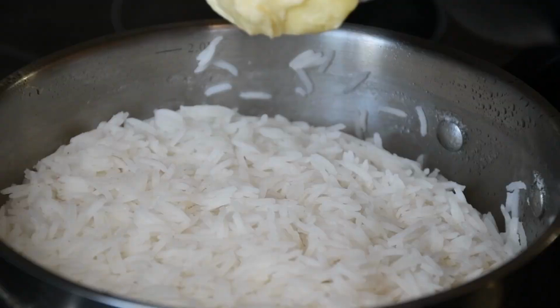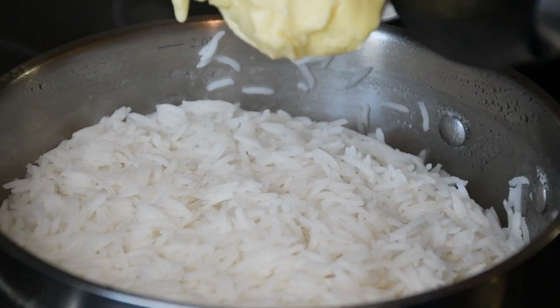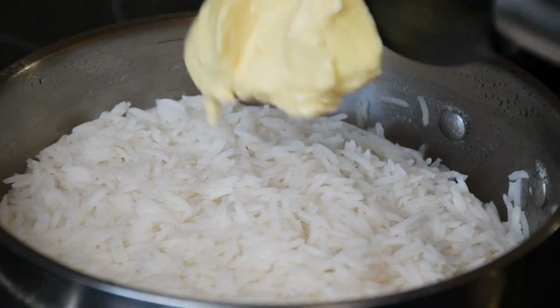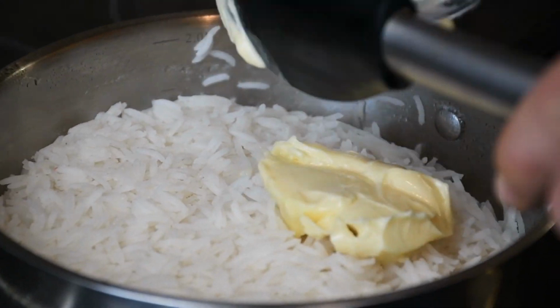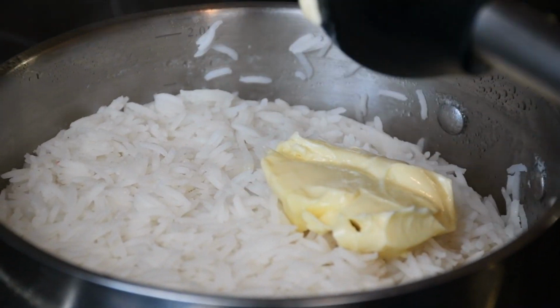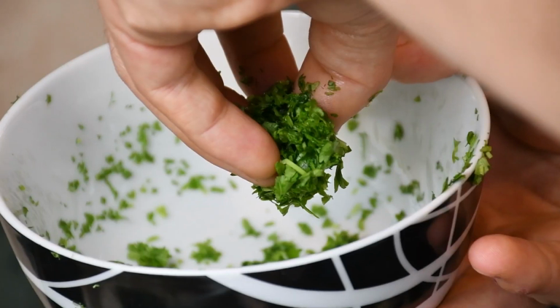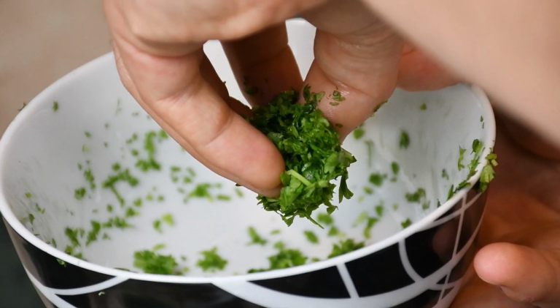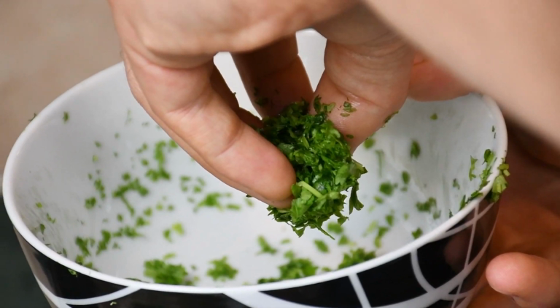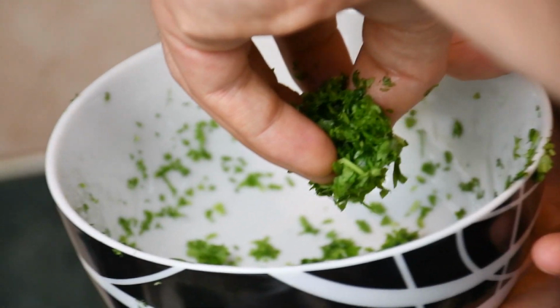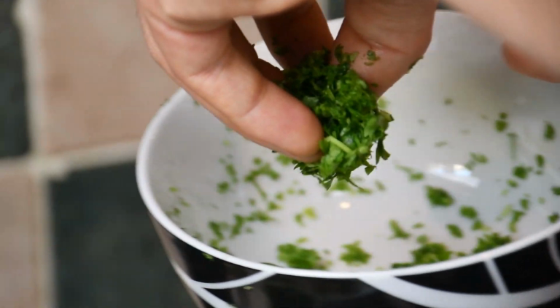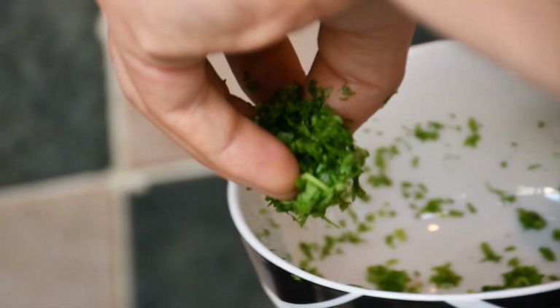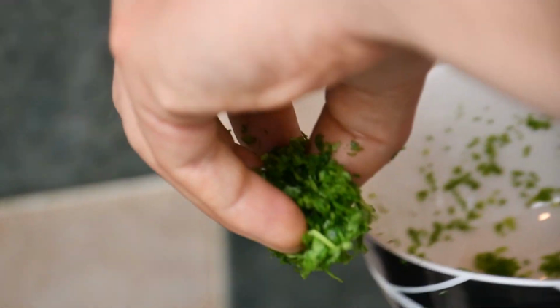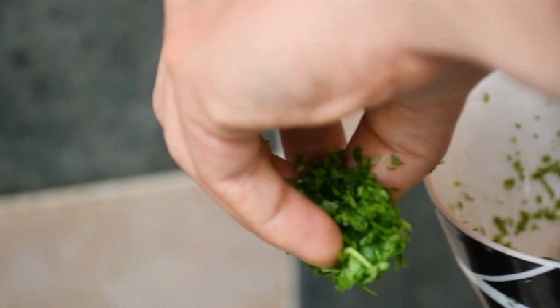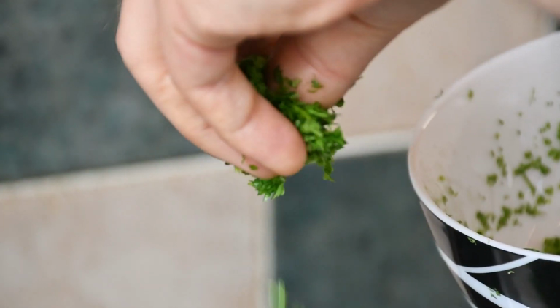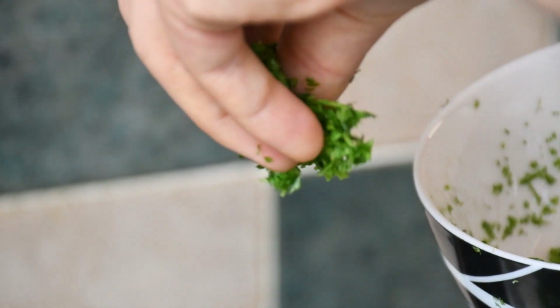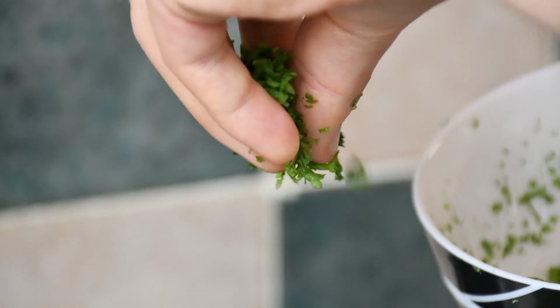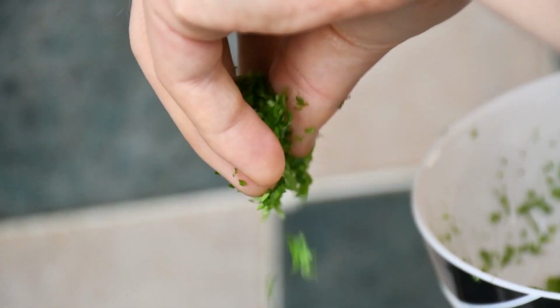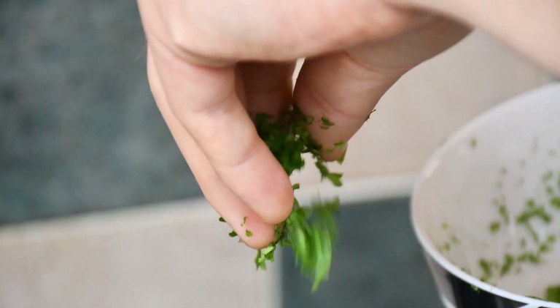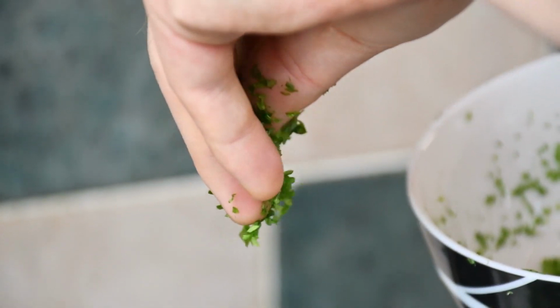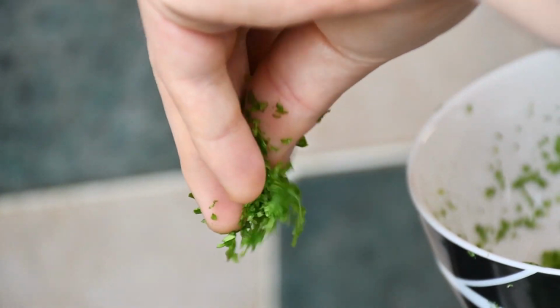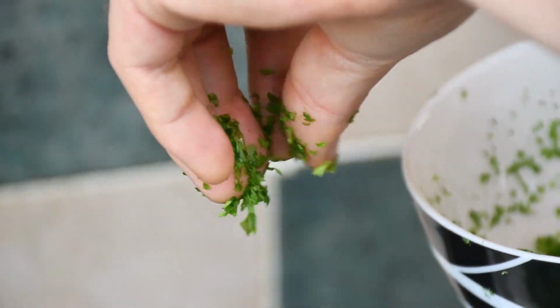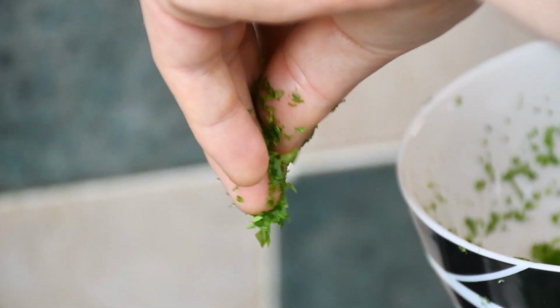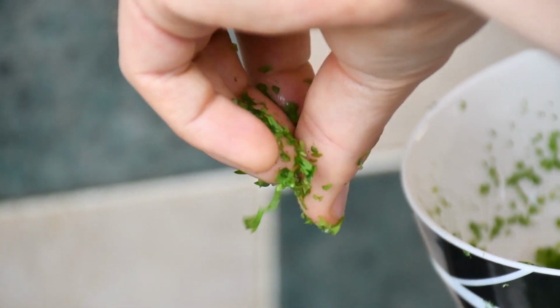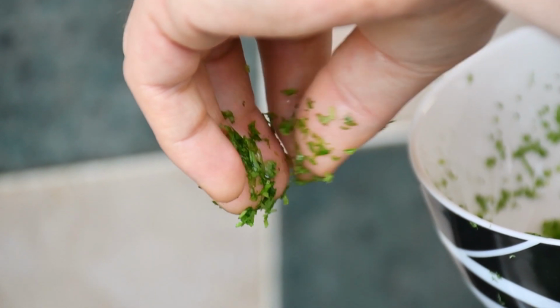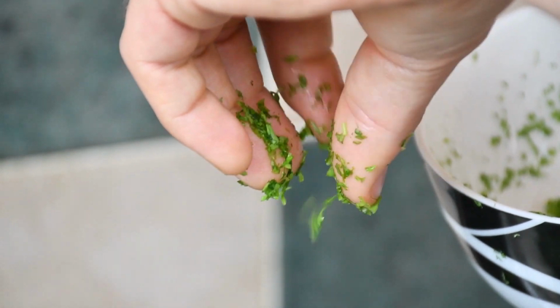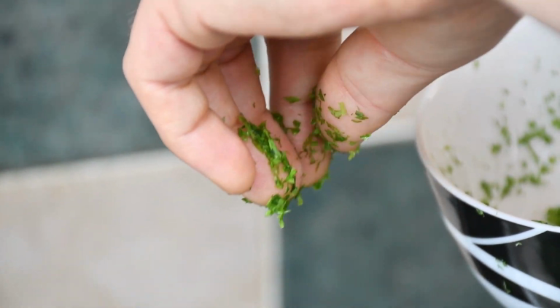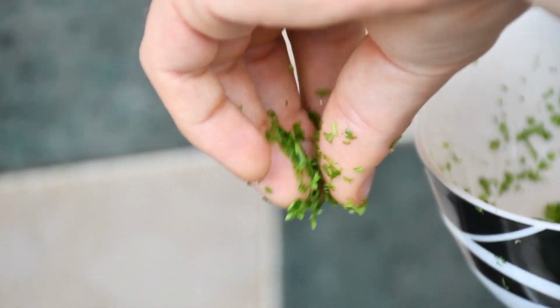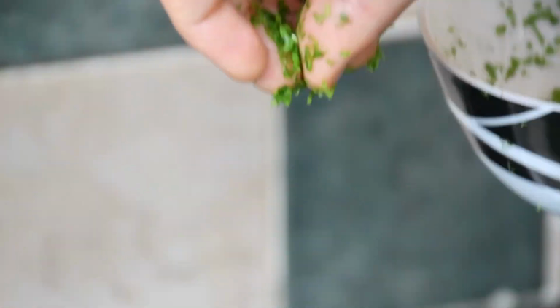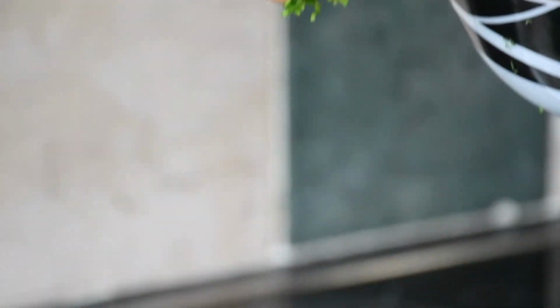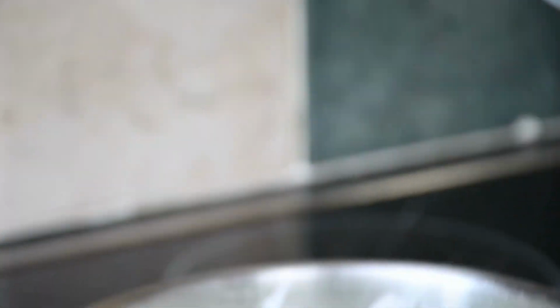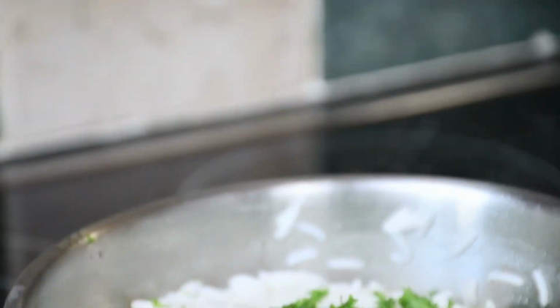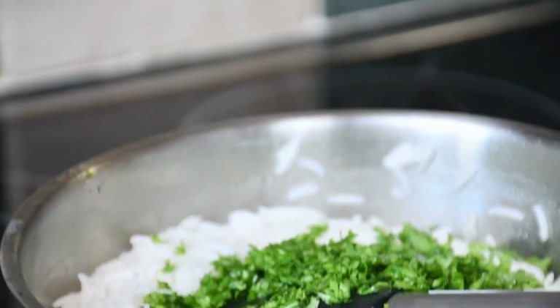With the rice you can keep it nice and simple by just adding some chopped parsley and a spoonful of vegan butter.